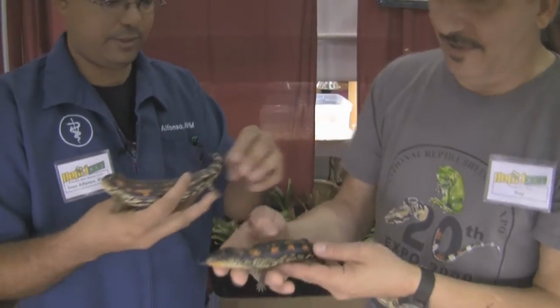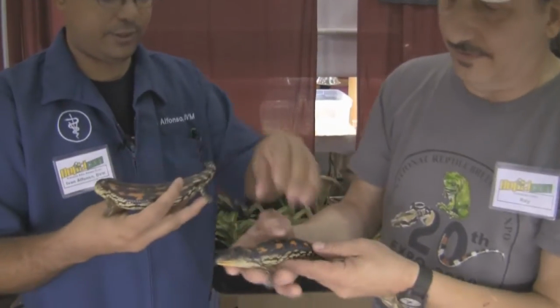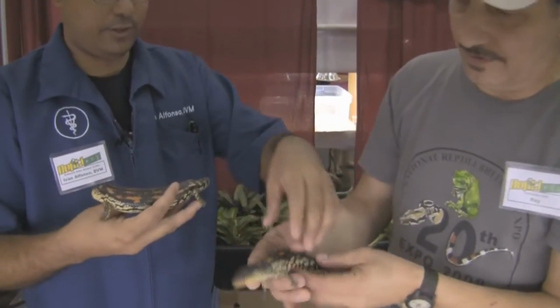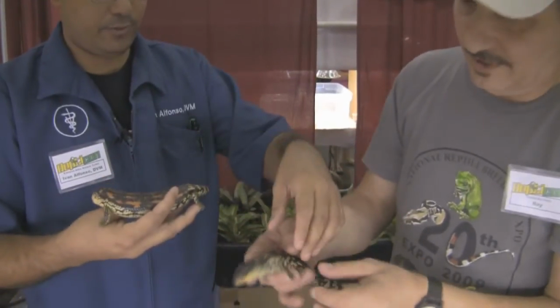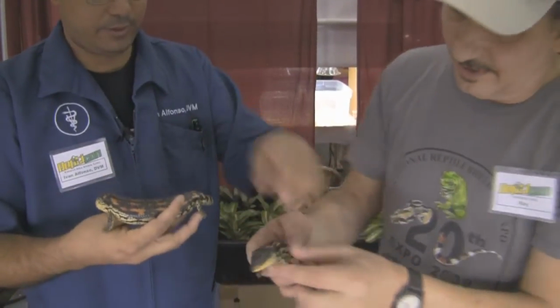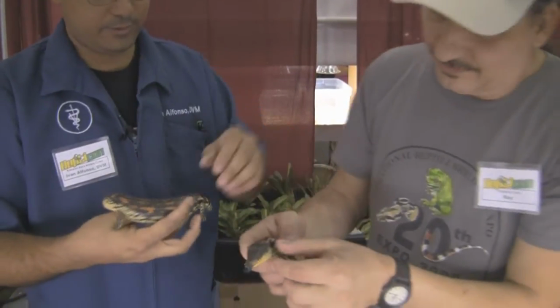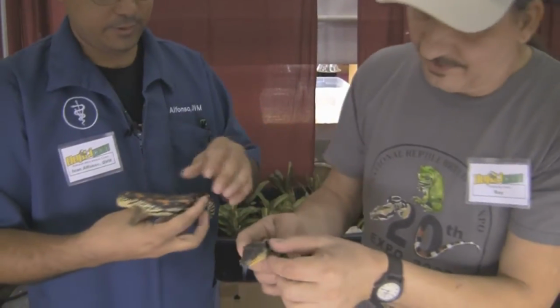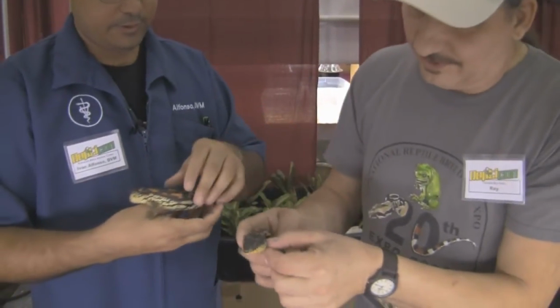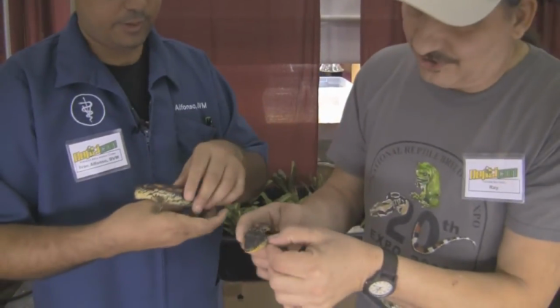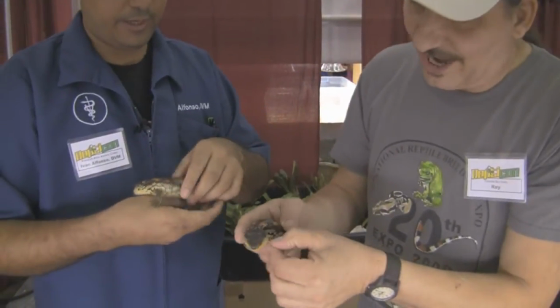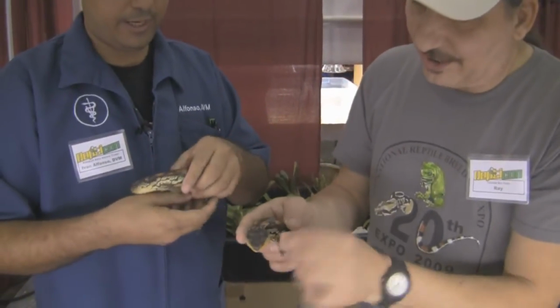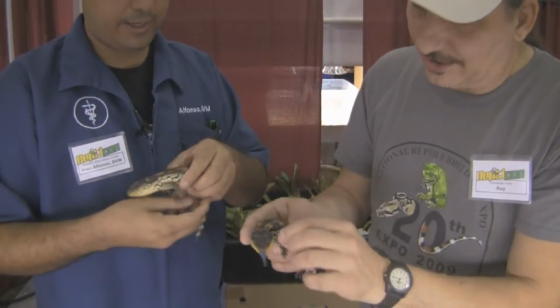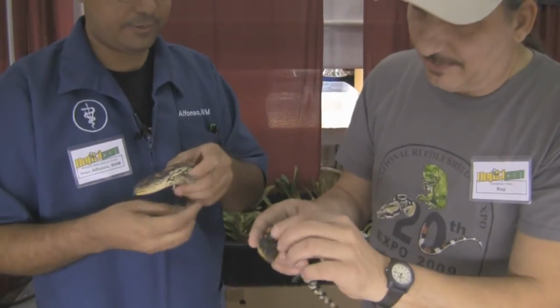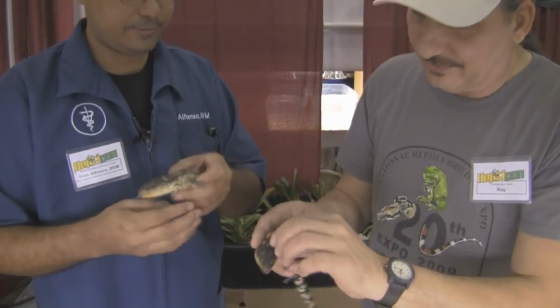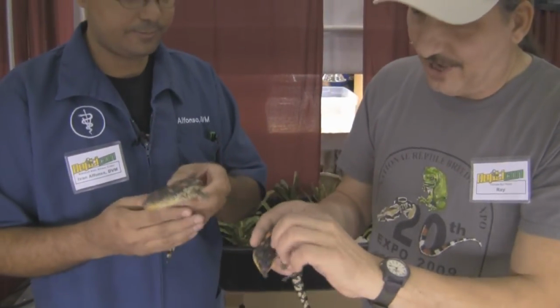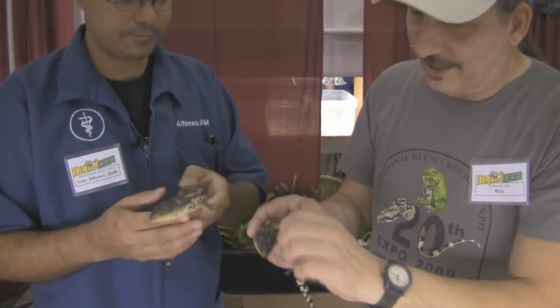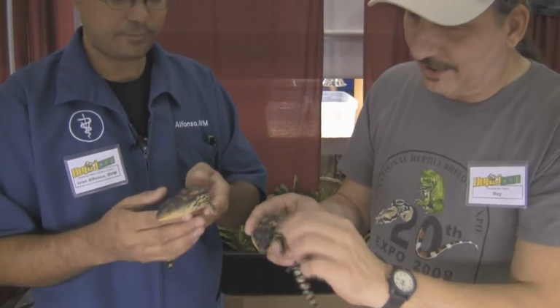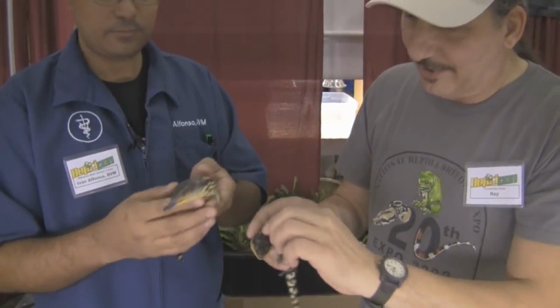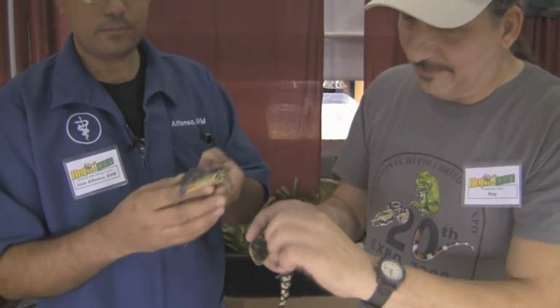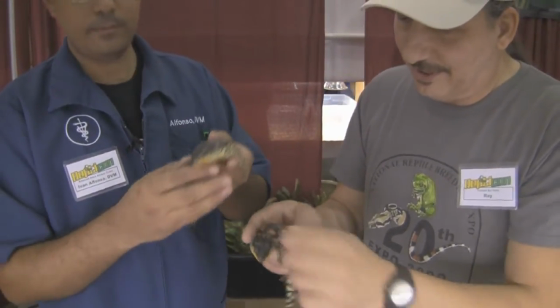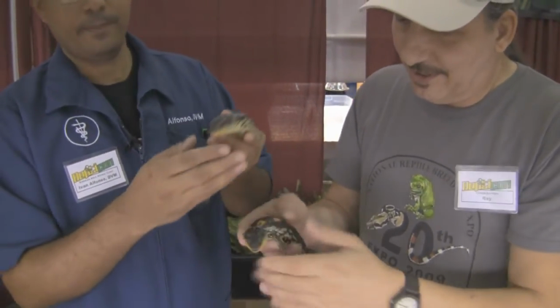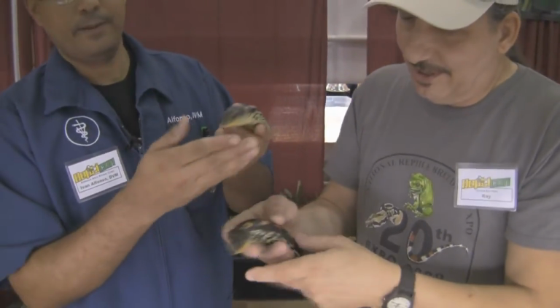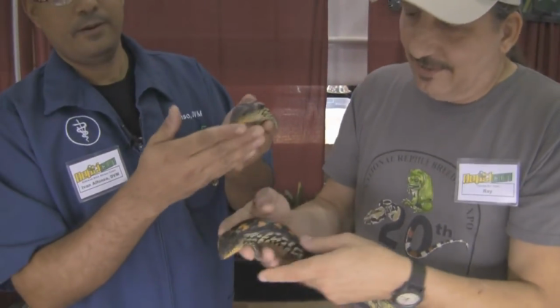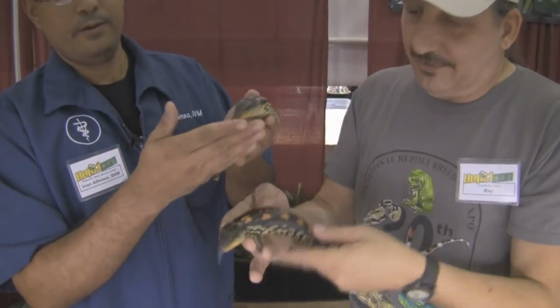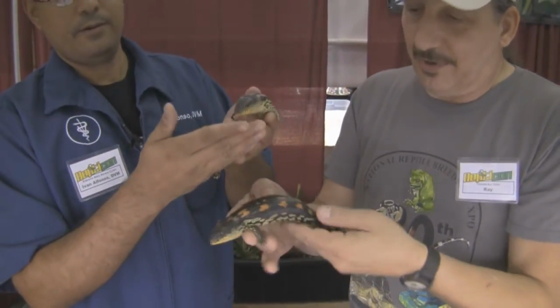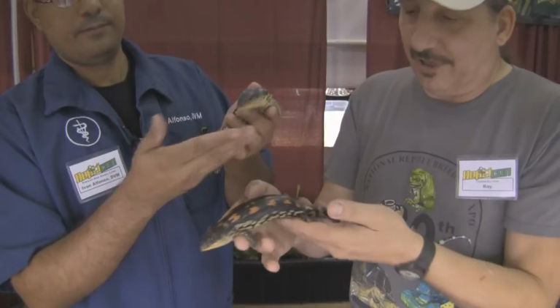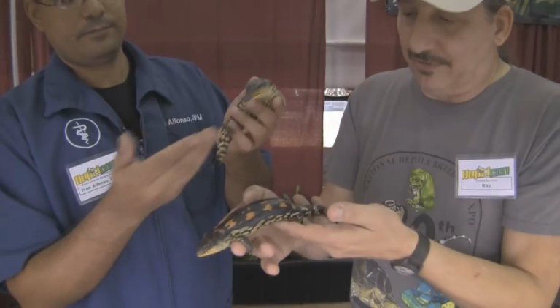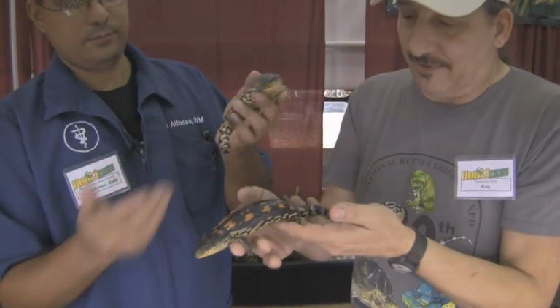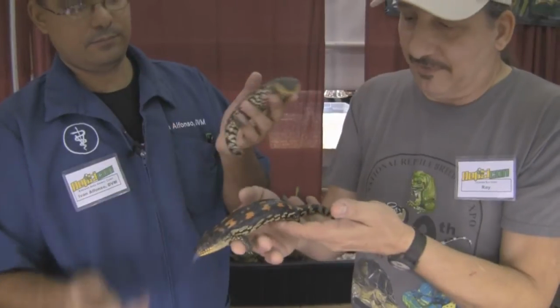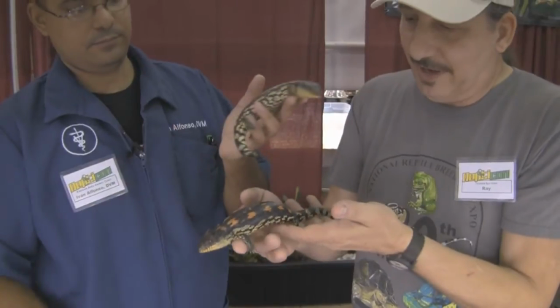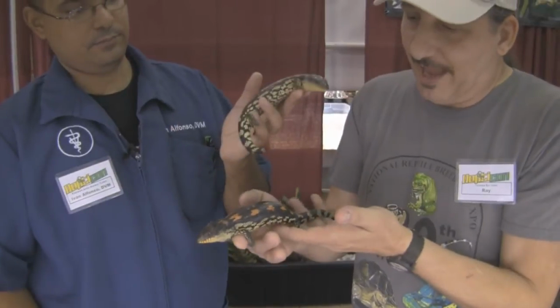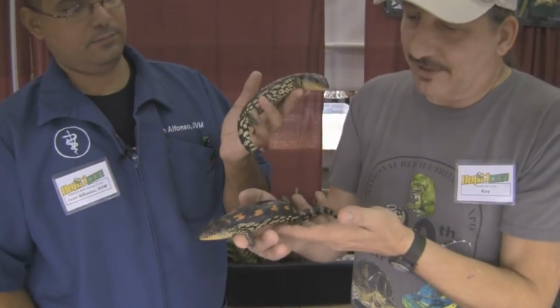Here's another one that Ray has. It's shedding a little bit, but they're siblings from the same batch.